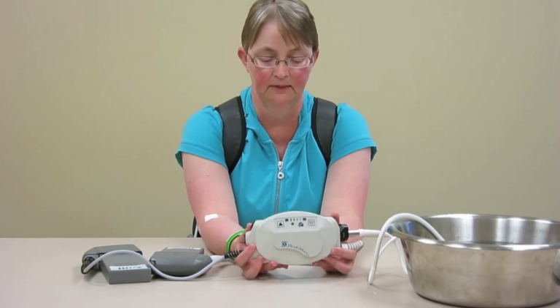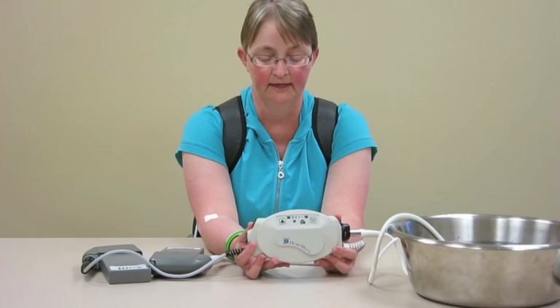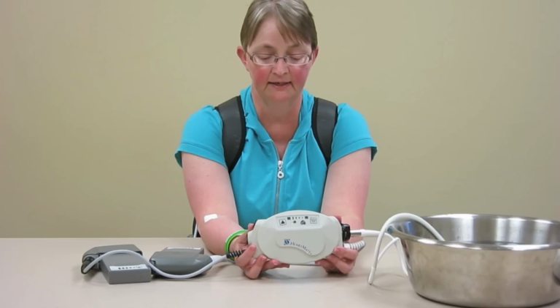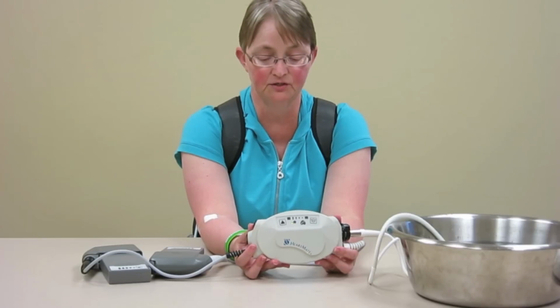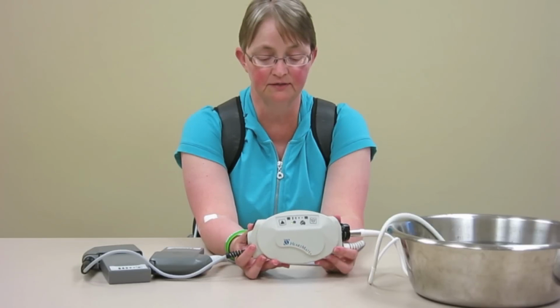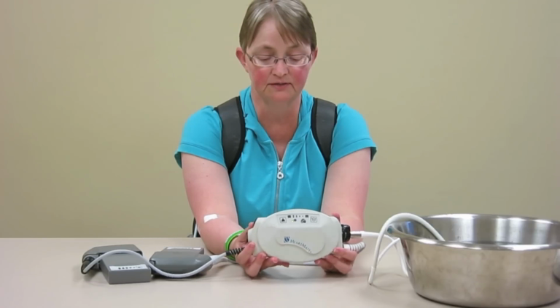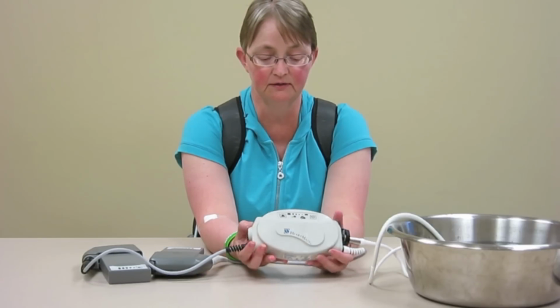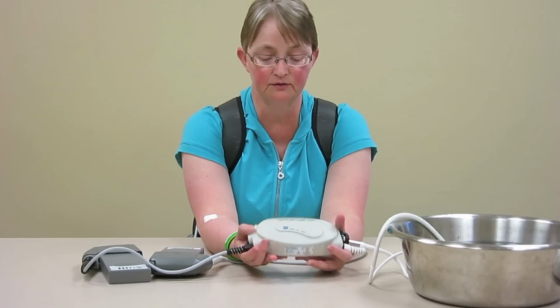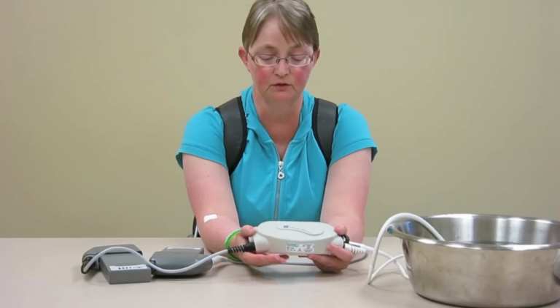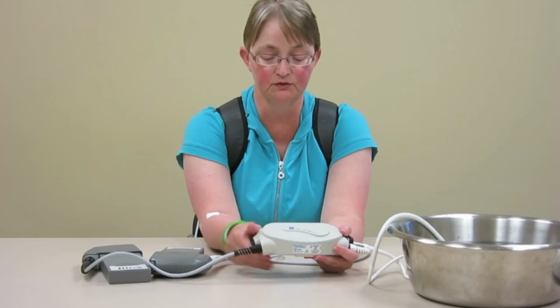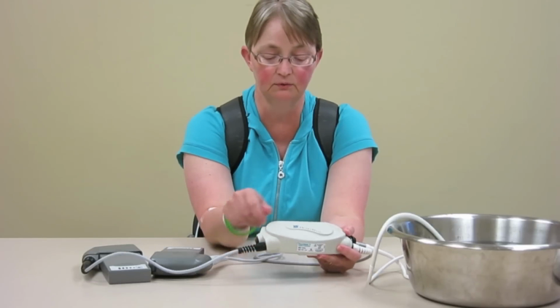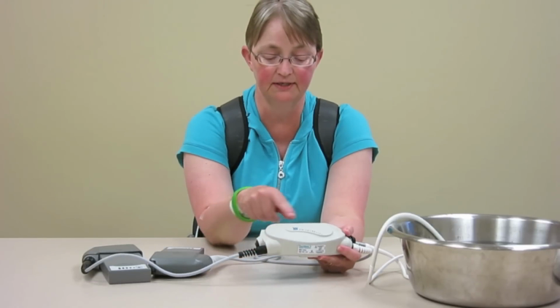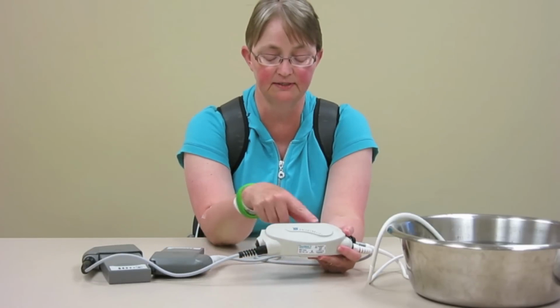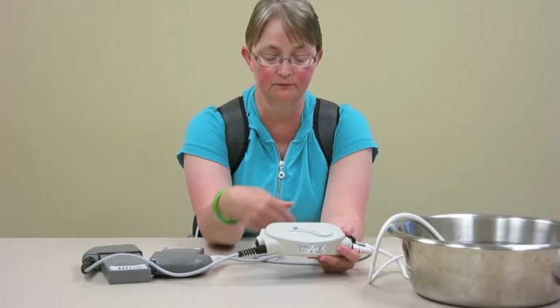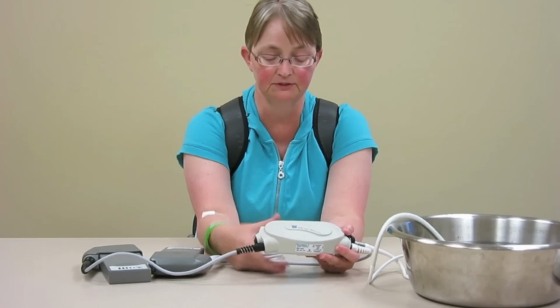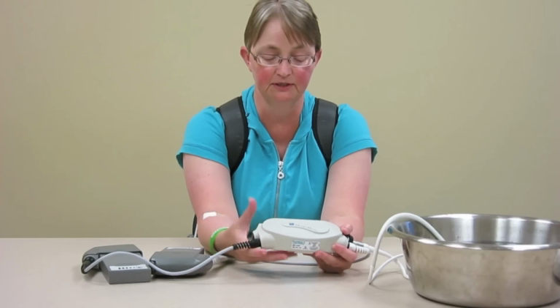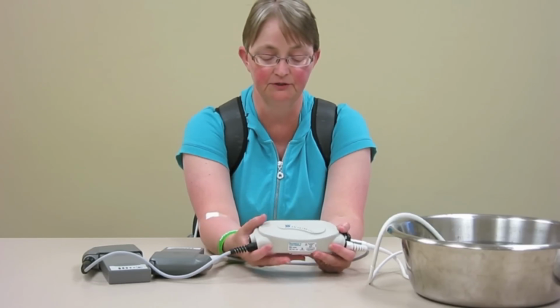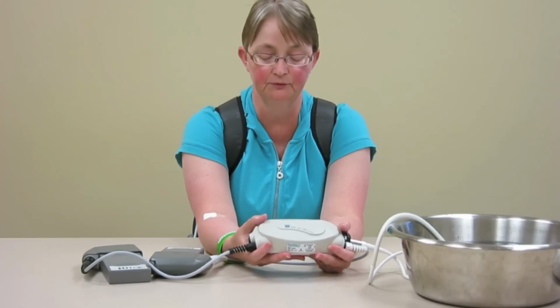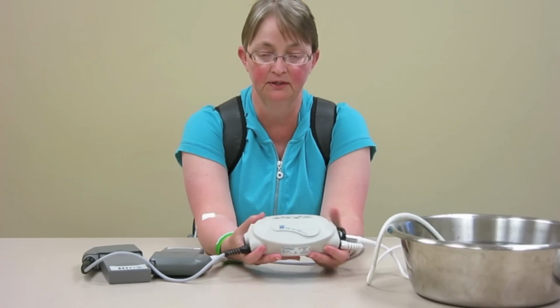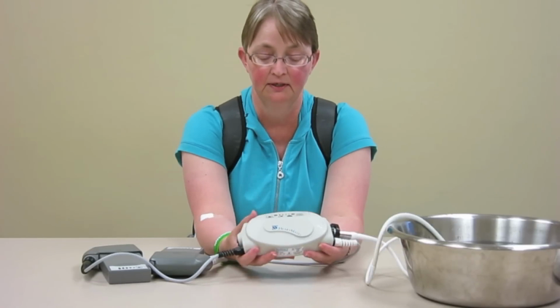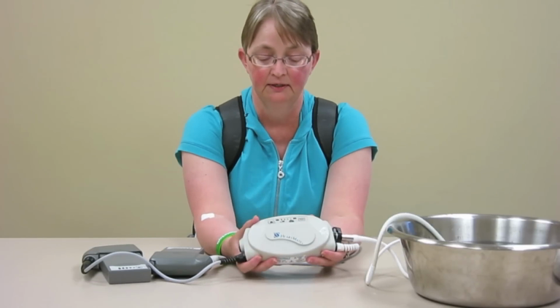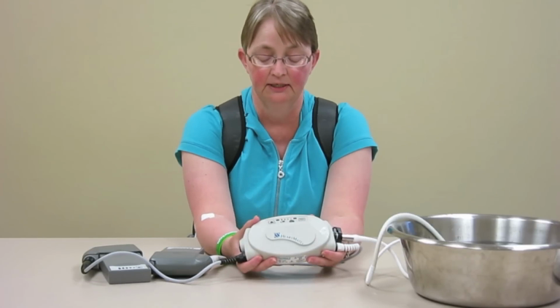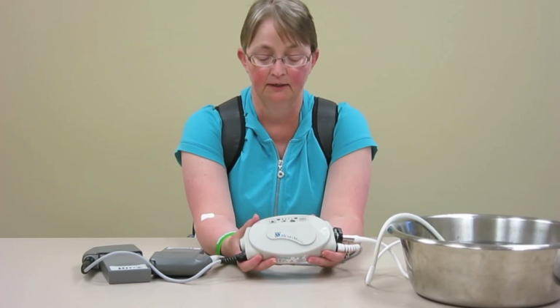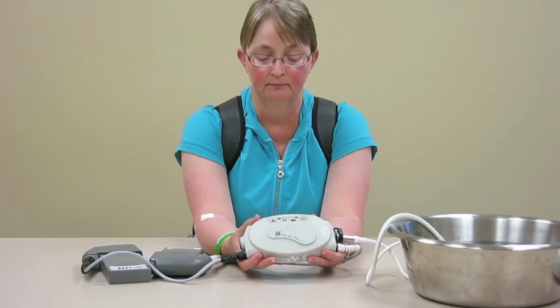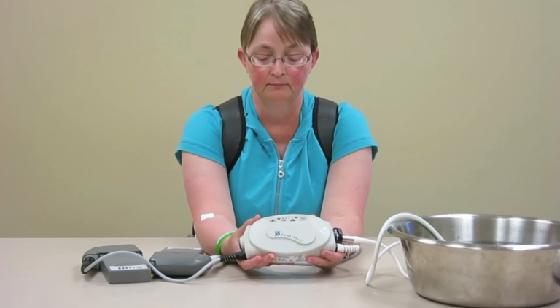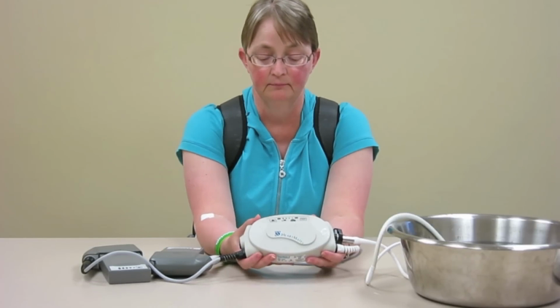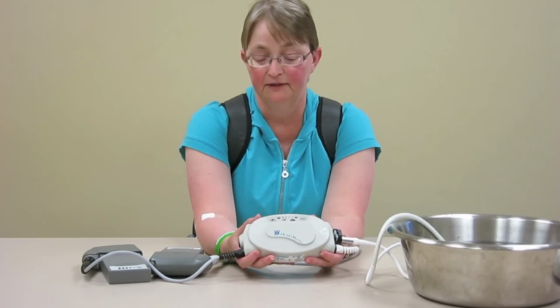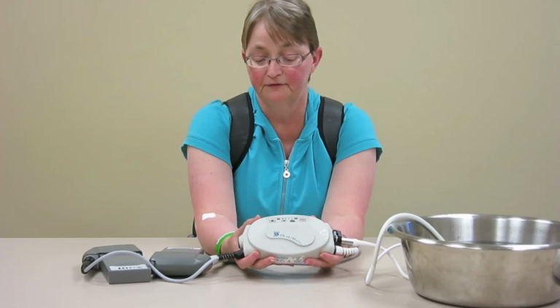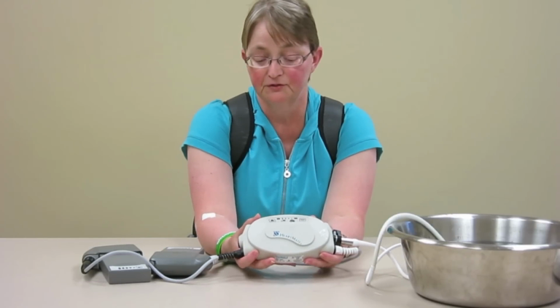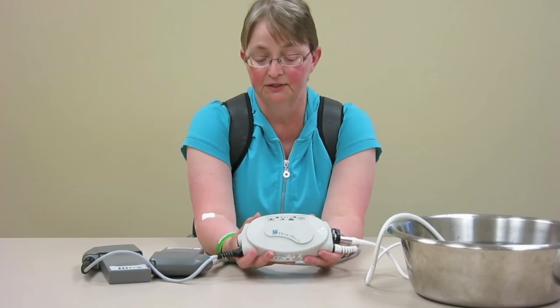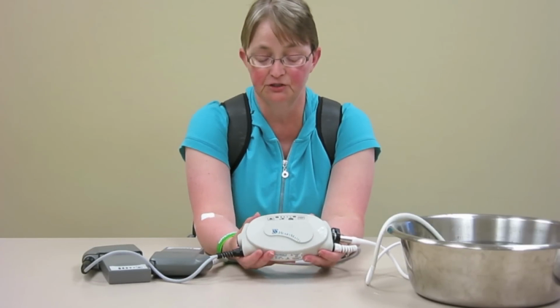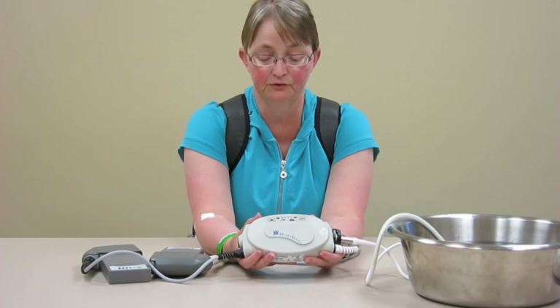And as you can see, there are also lights that will tell you if there's an issue.